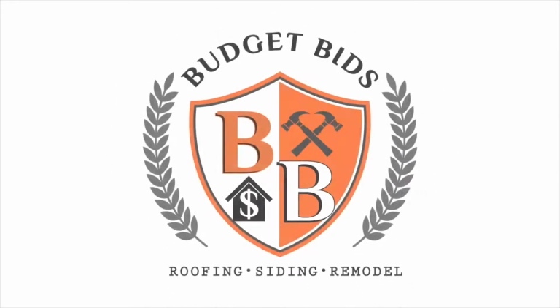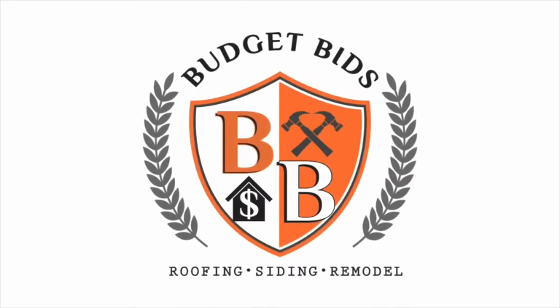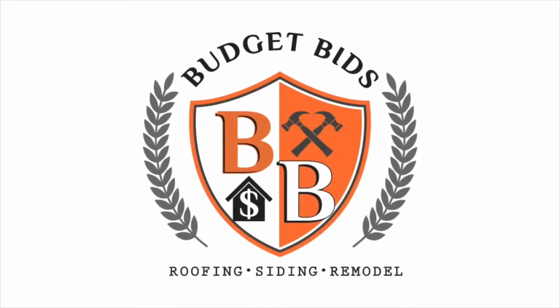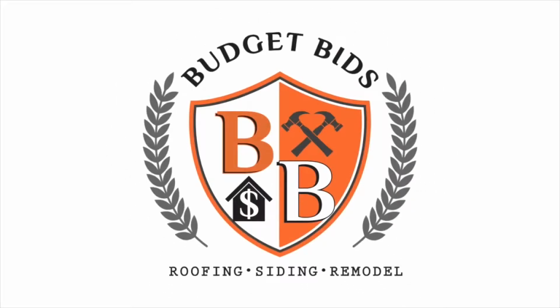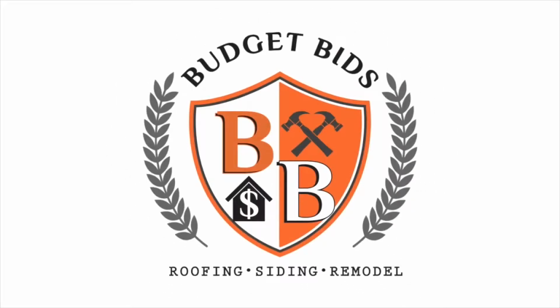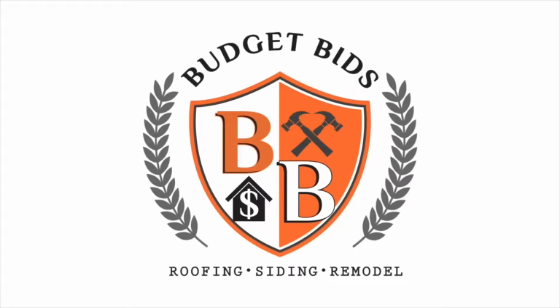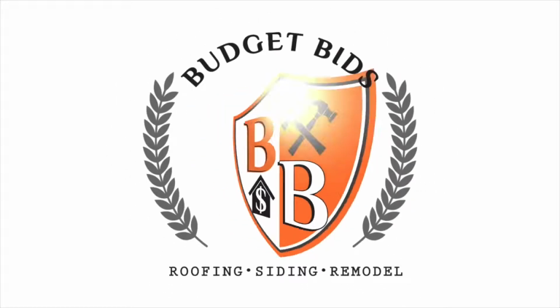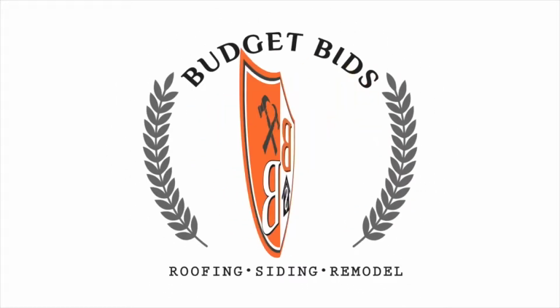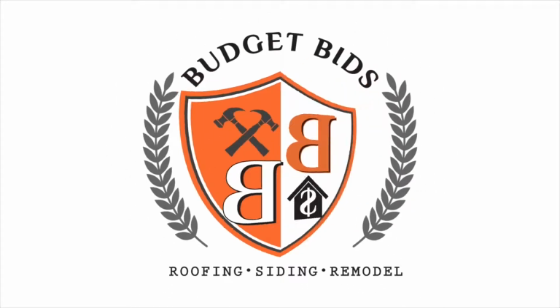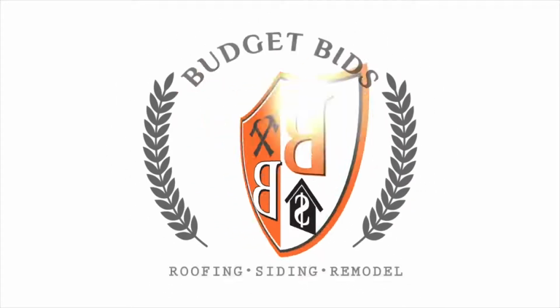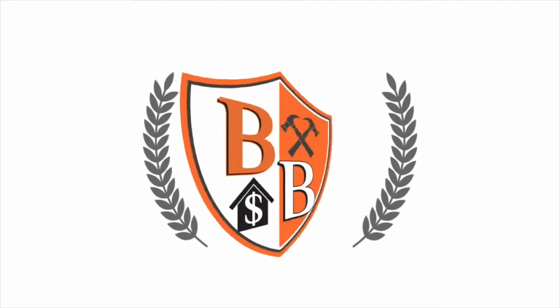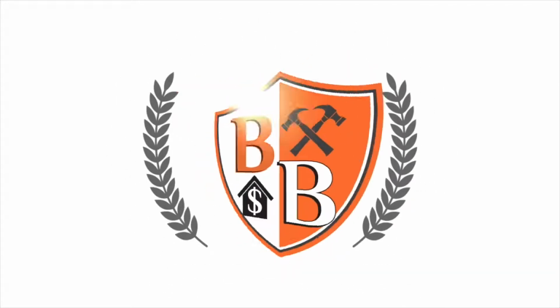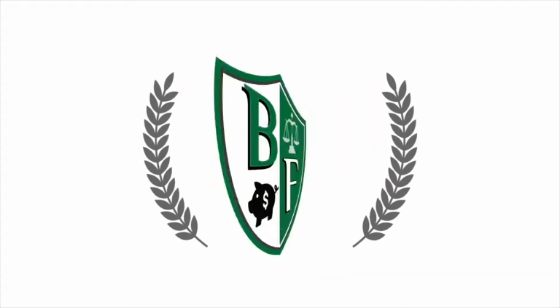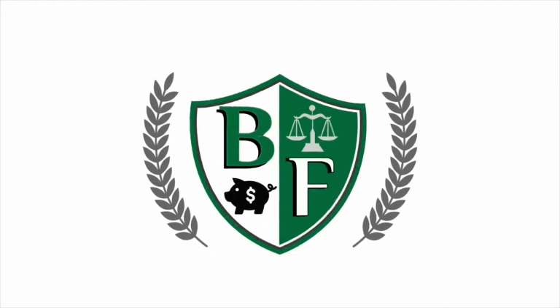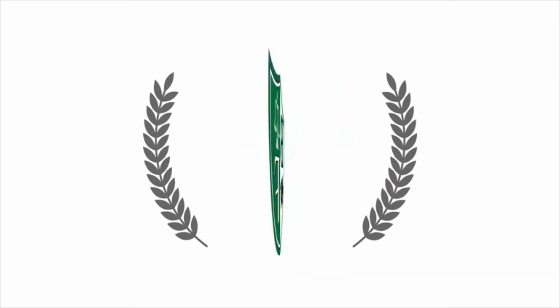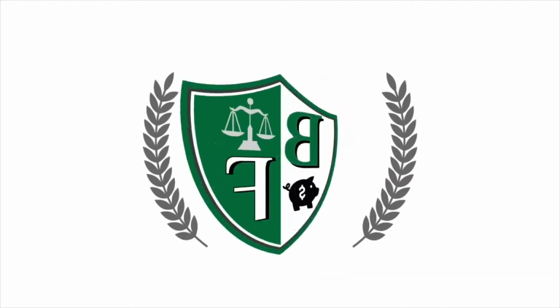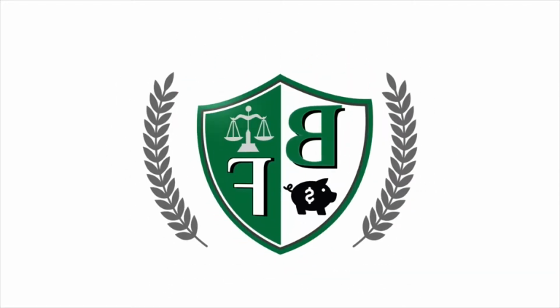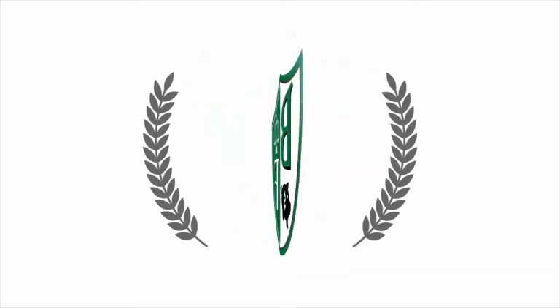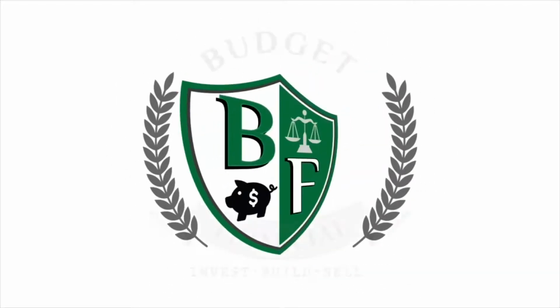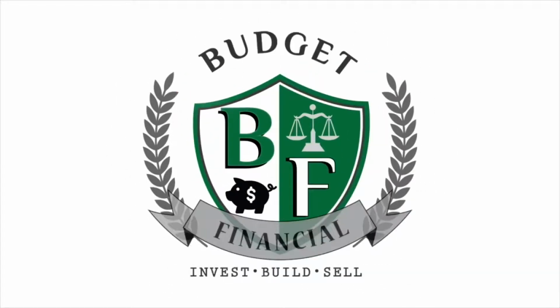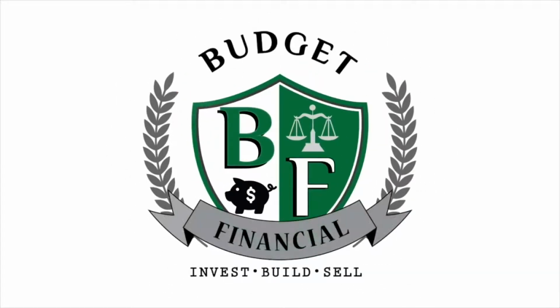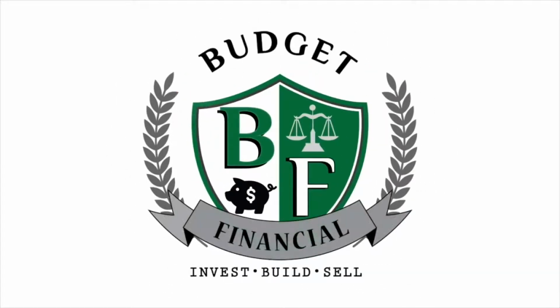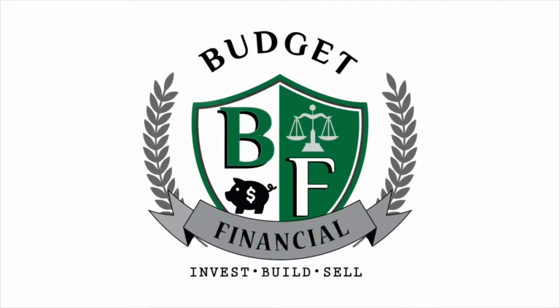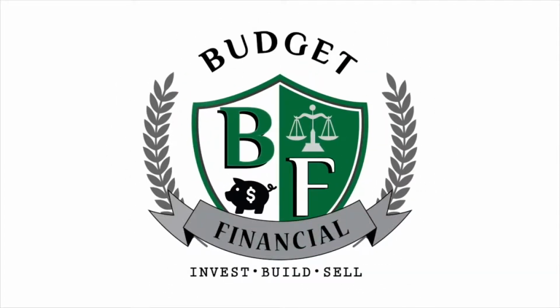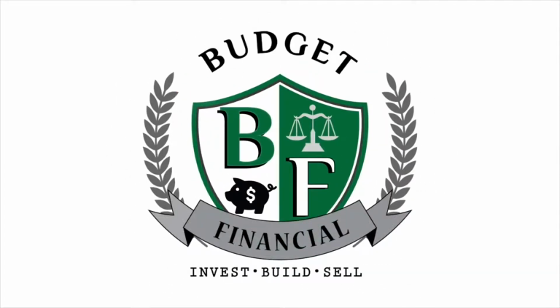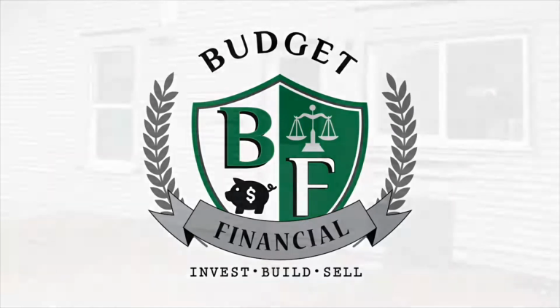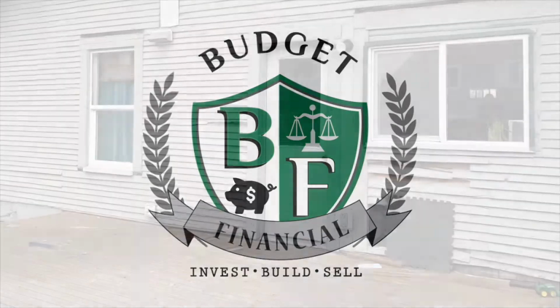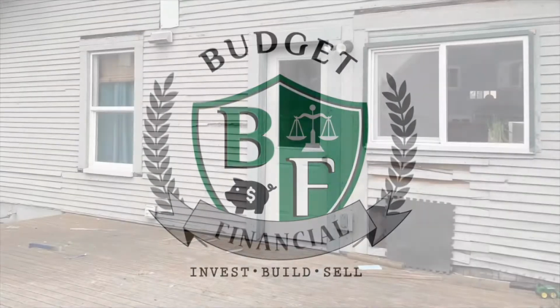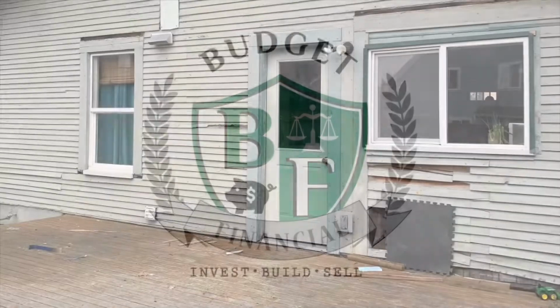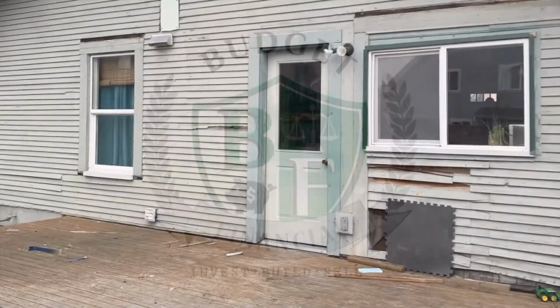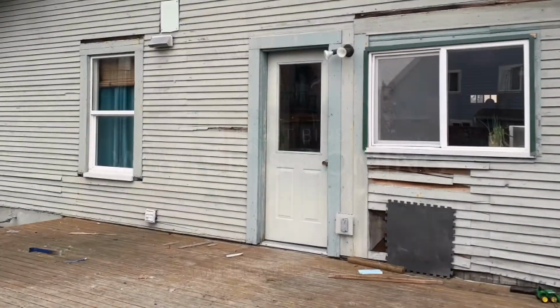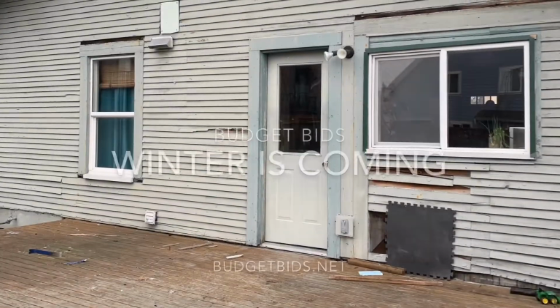Budget Bids is back with another build. It's been a while since my last post, but I've been busy — been crazy busy.